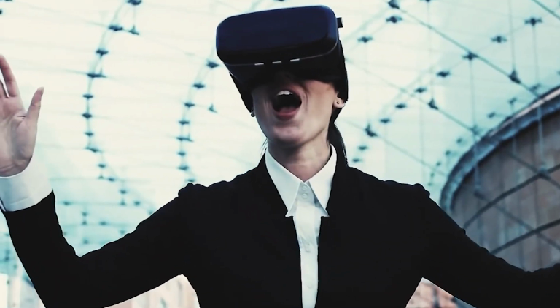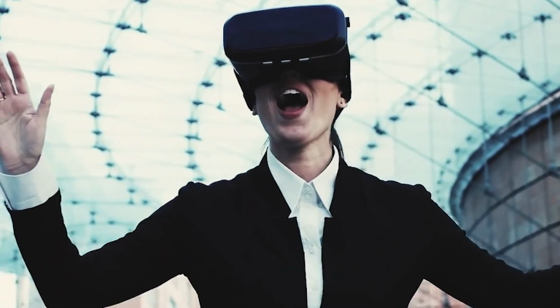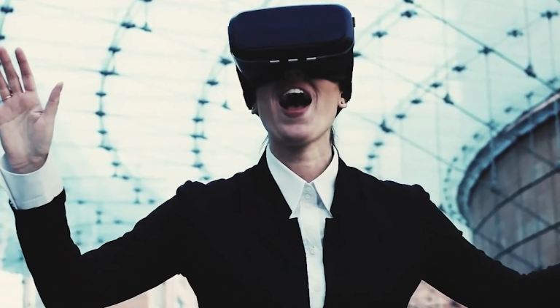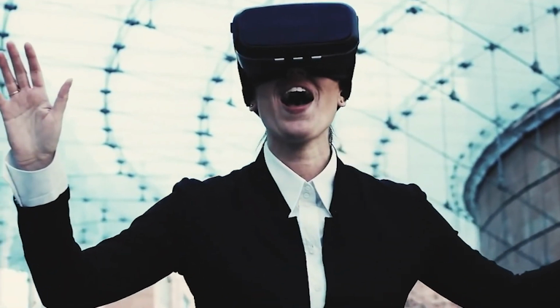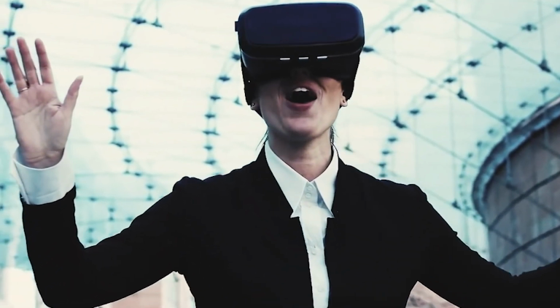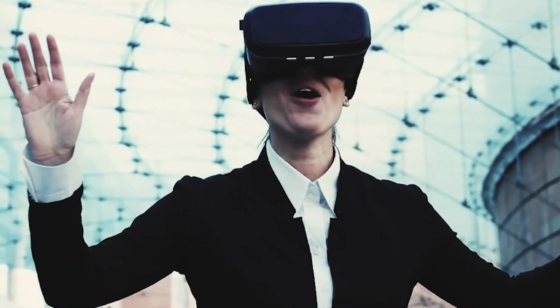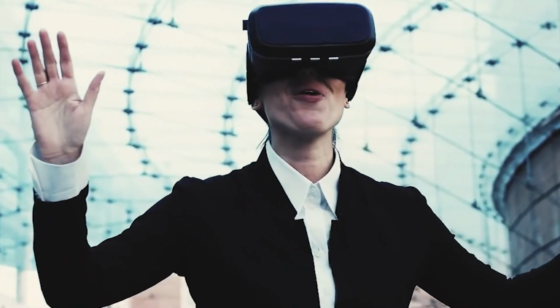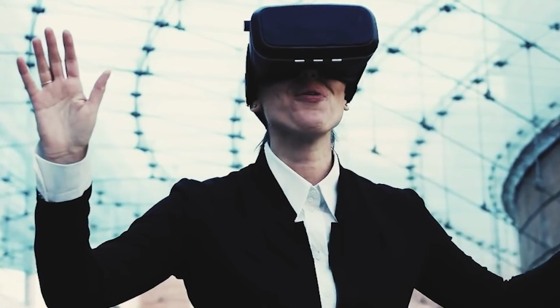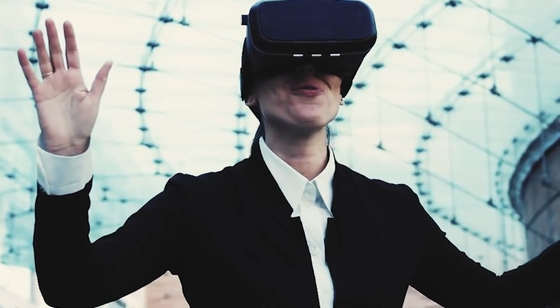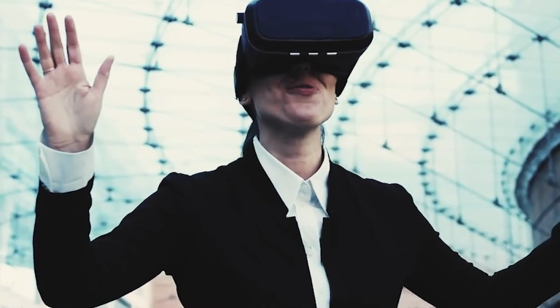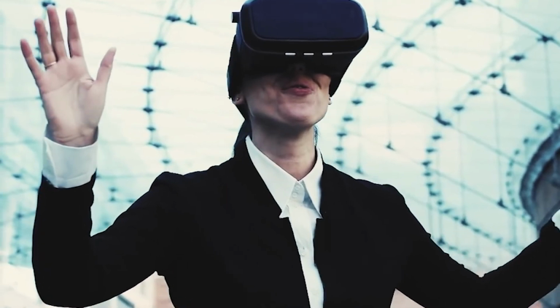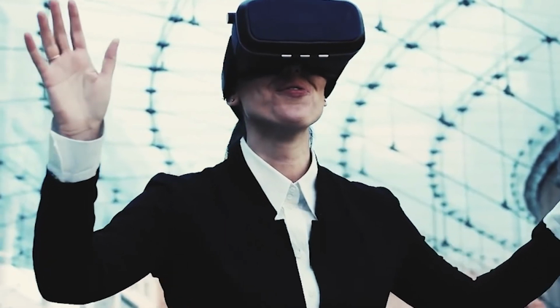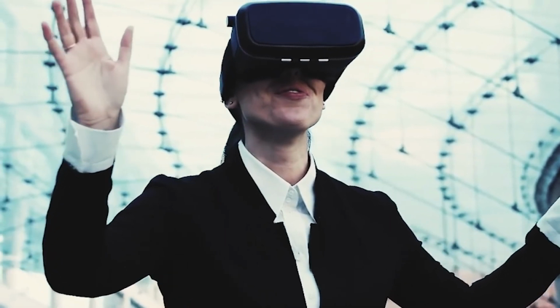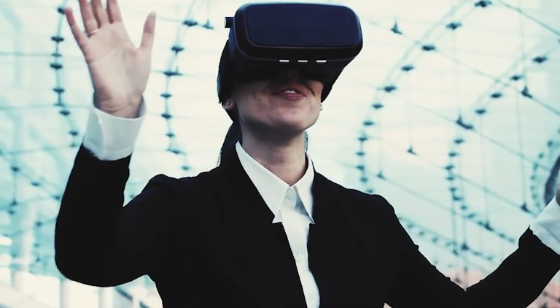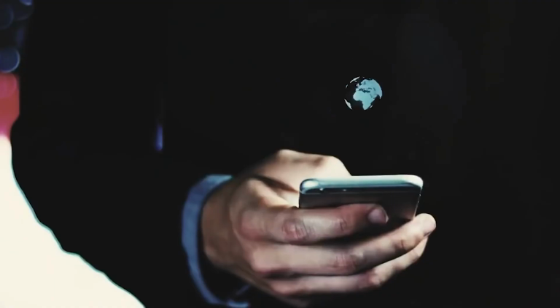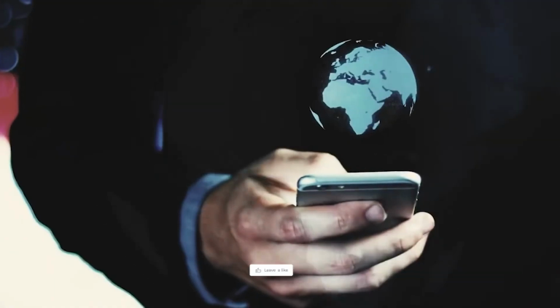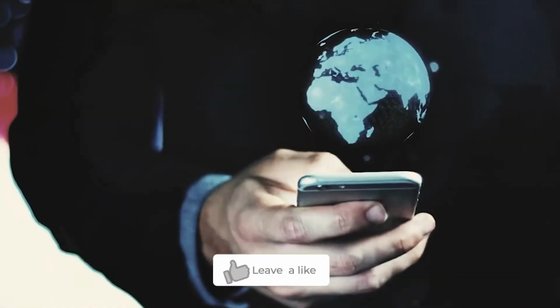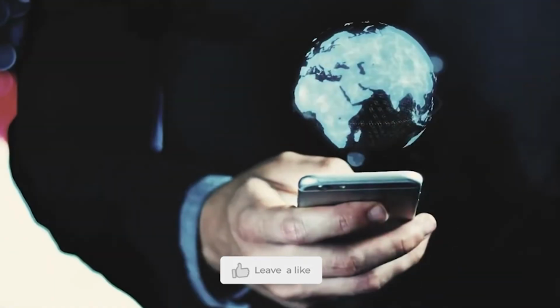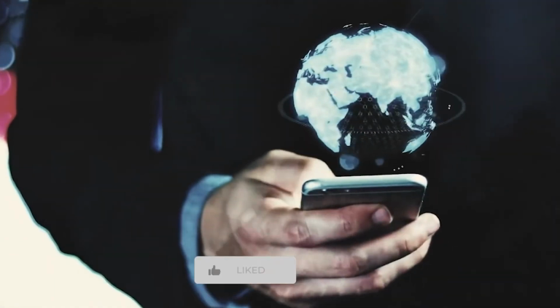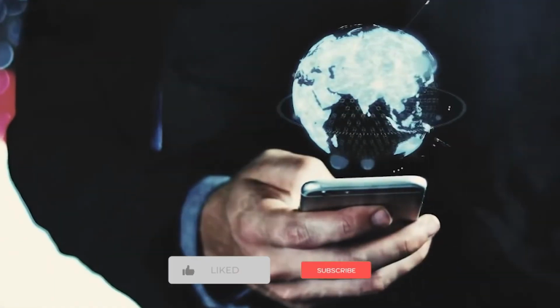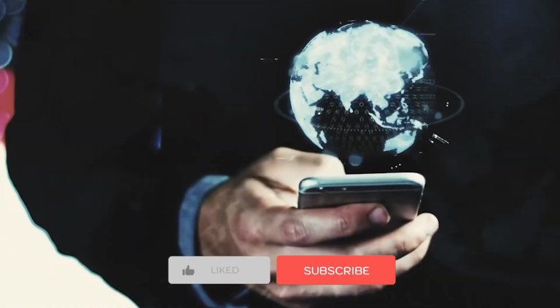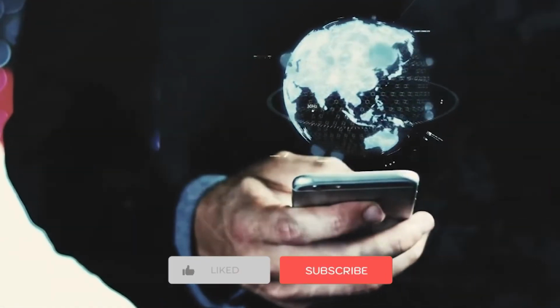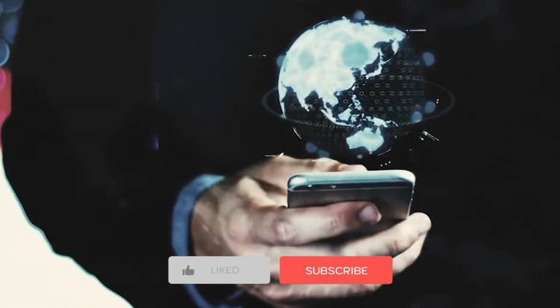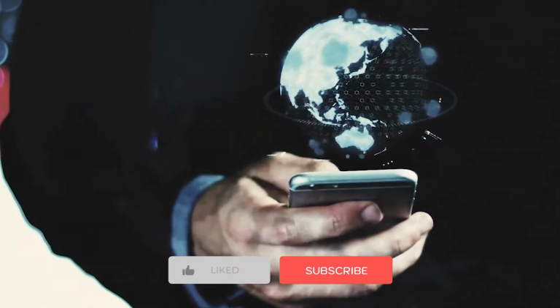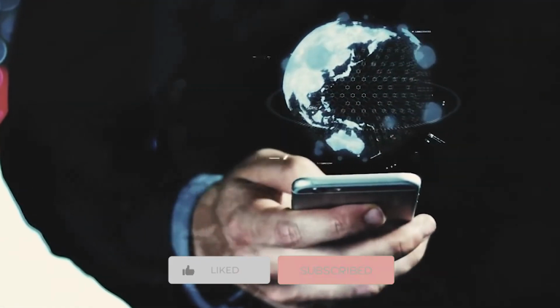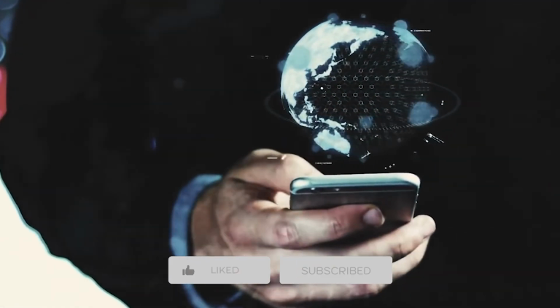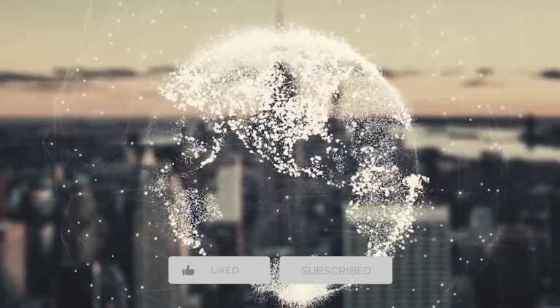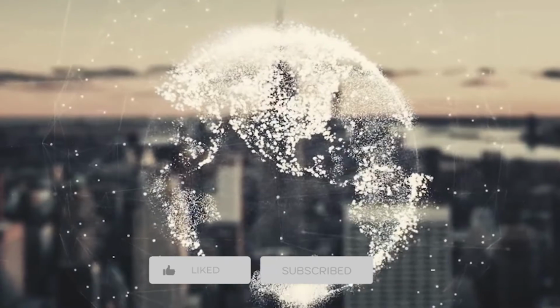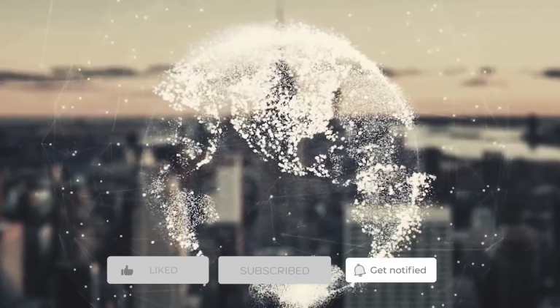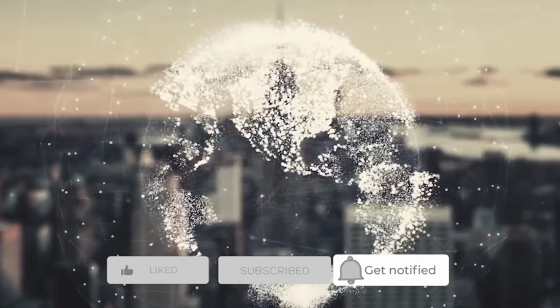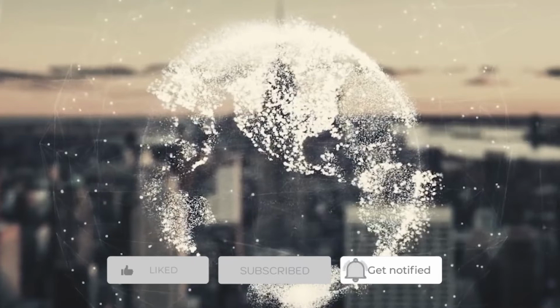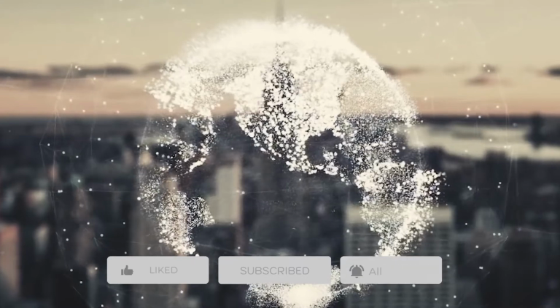That is all for today's video. We will be right back with more interesting content like this. Until then, please do like the video and subscribe to our channel.